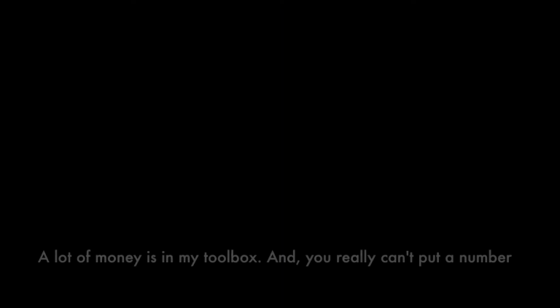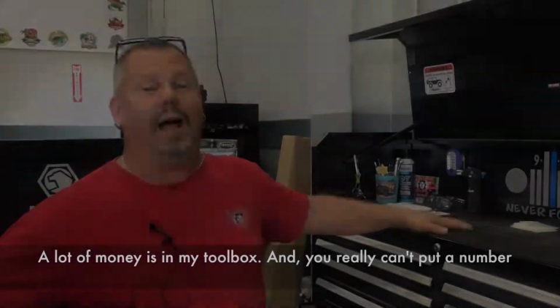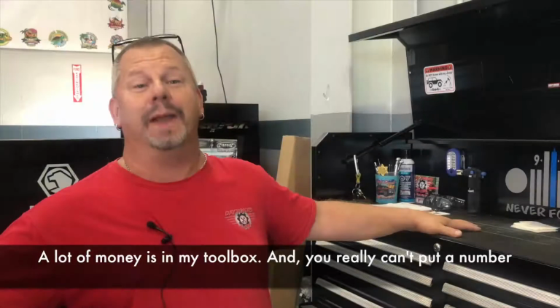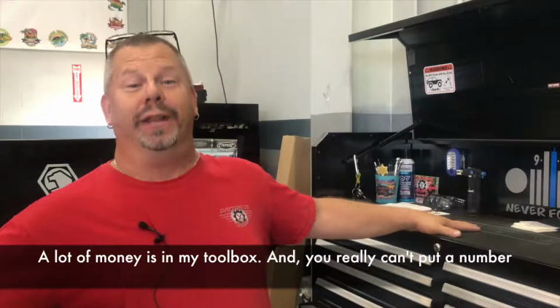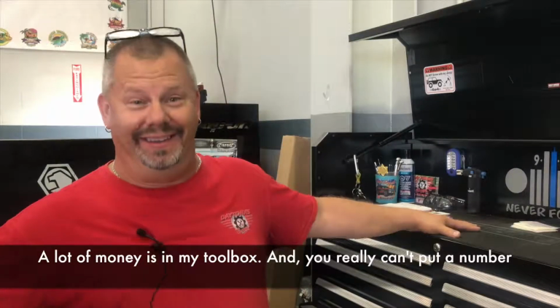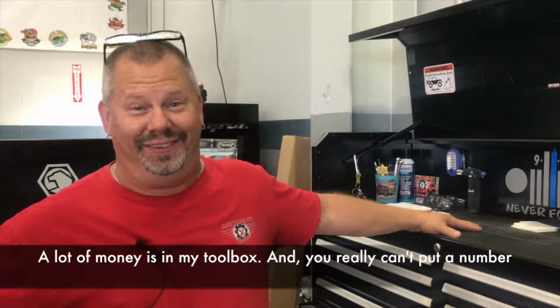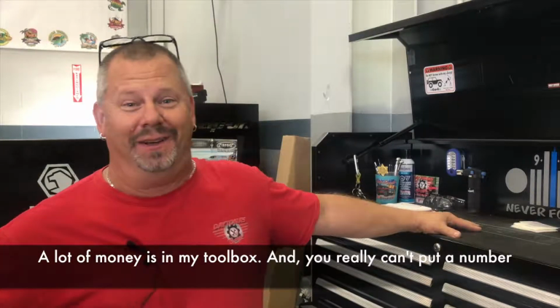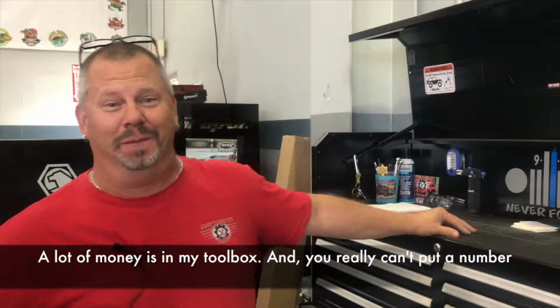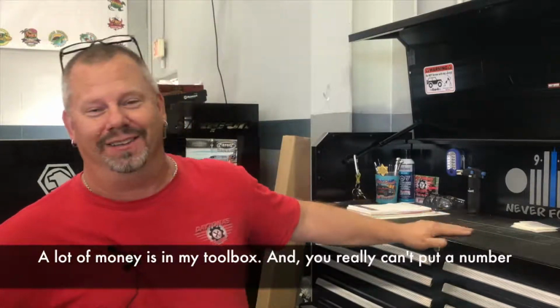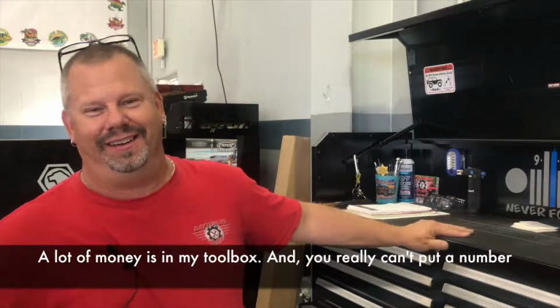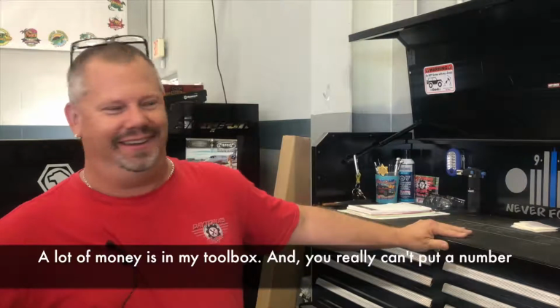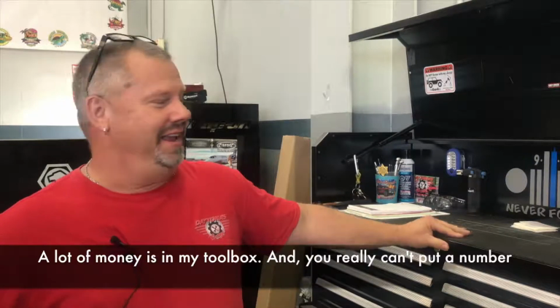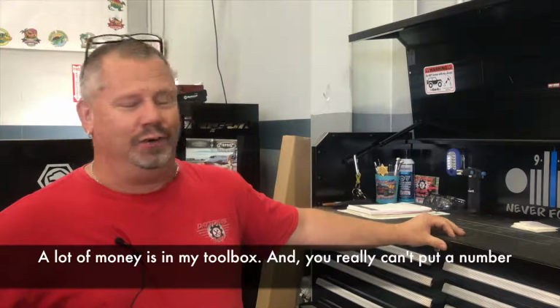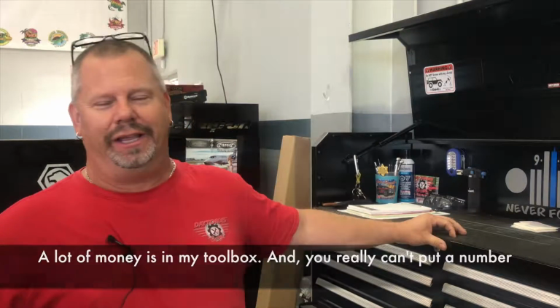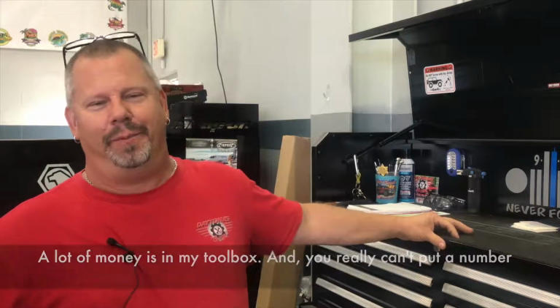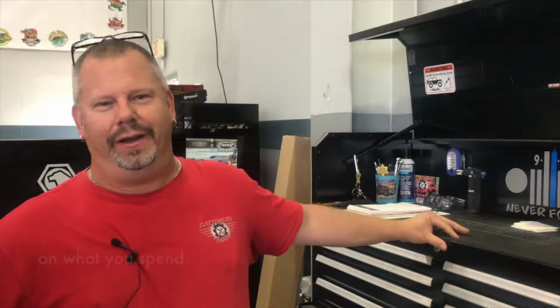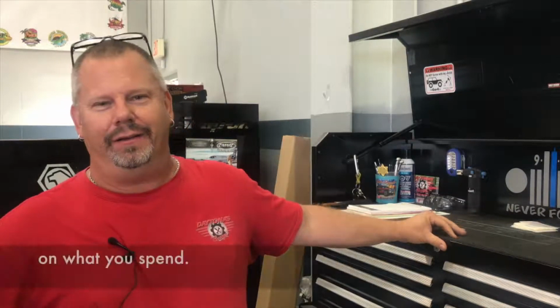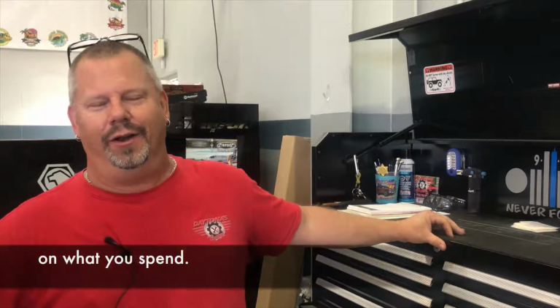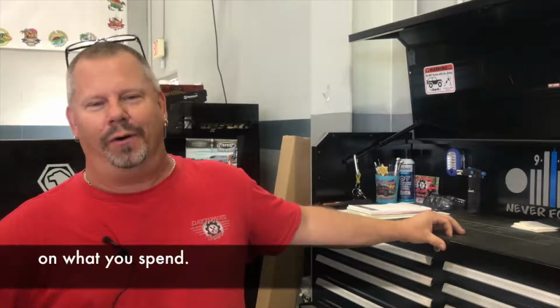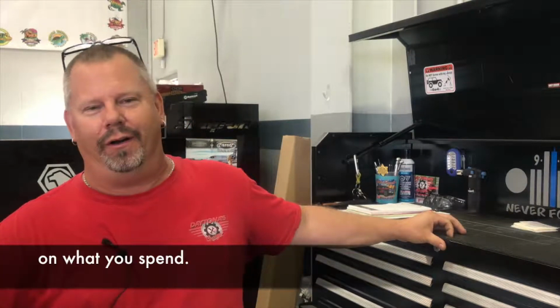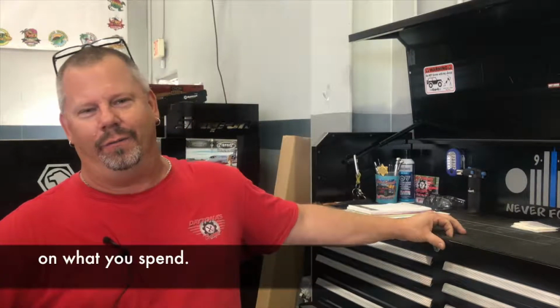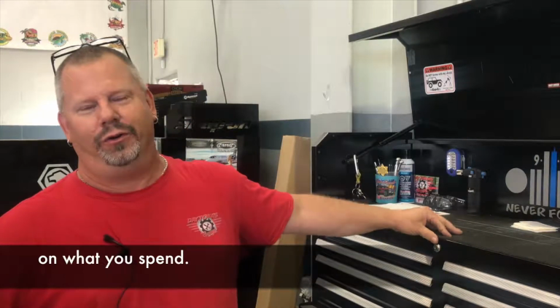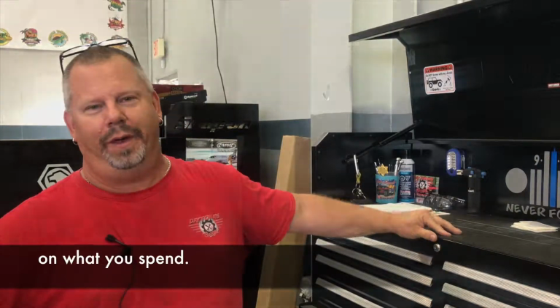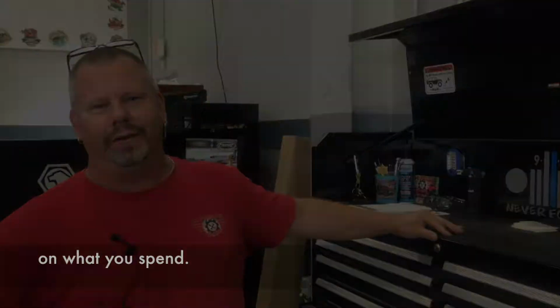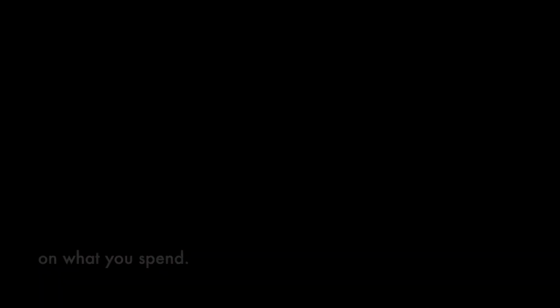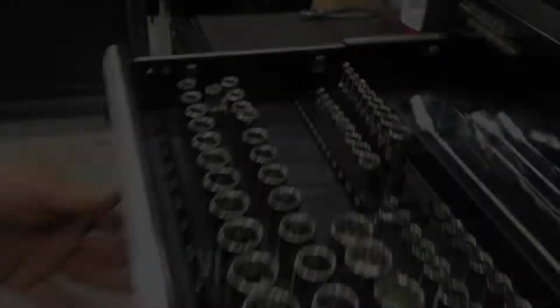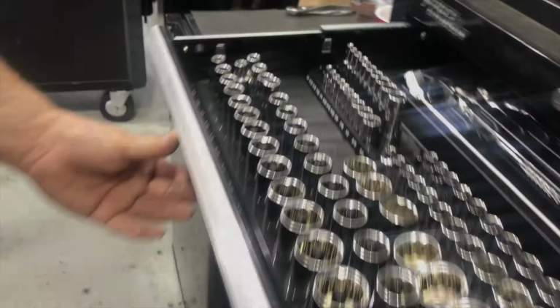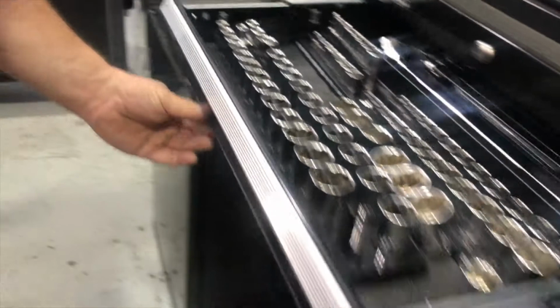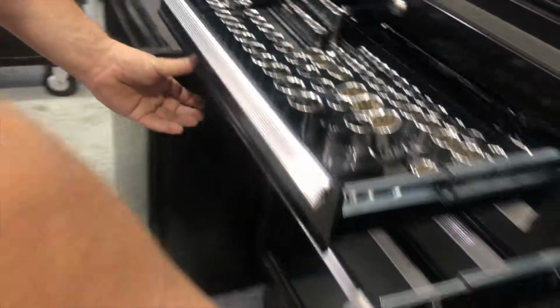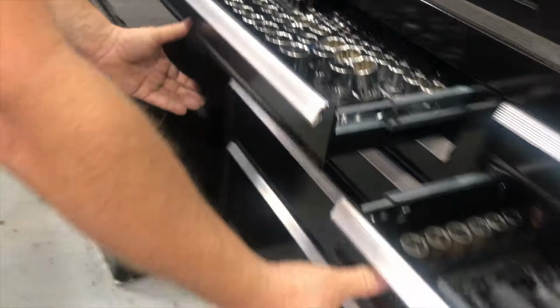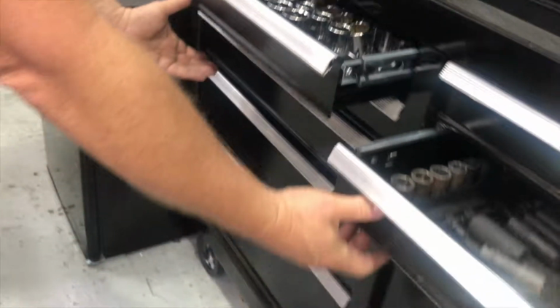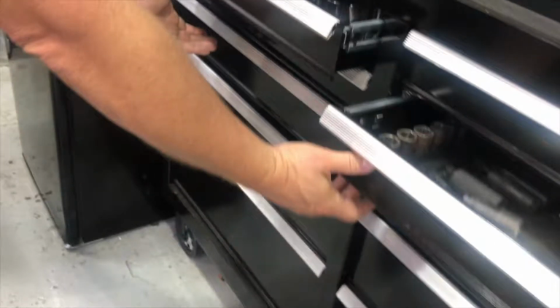A lot of money is in my toolbox and you really can't put a number on what you spend. Thank you.